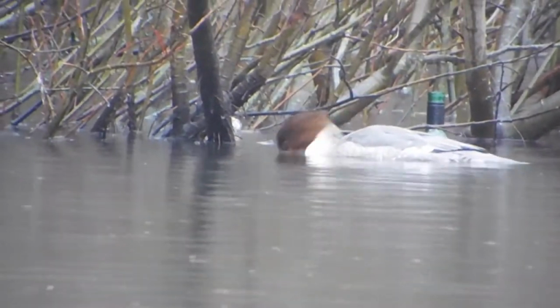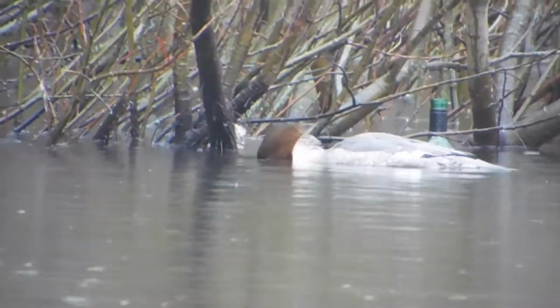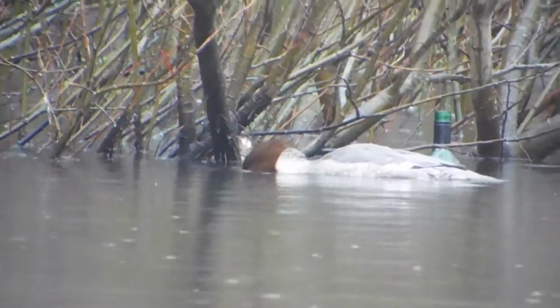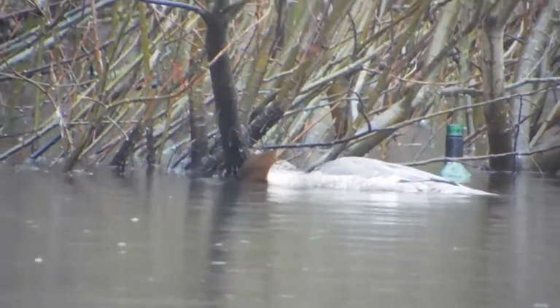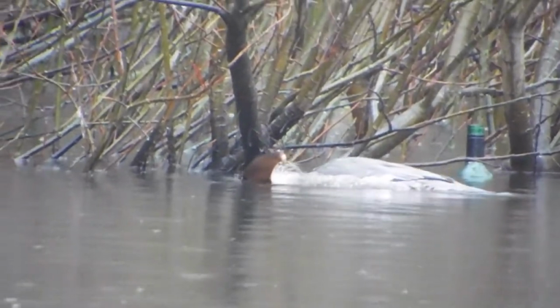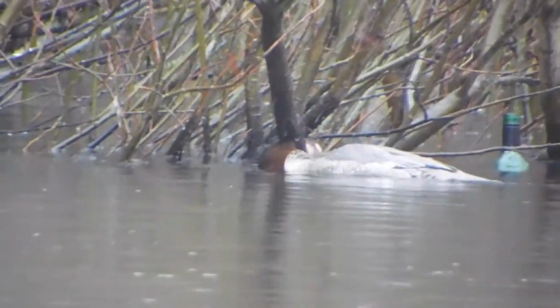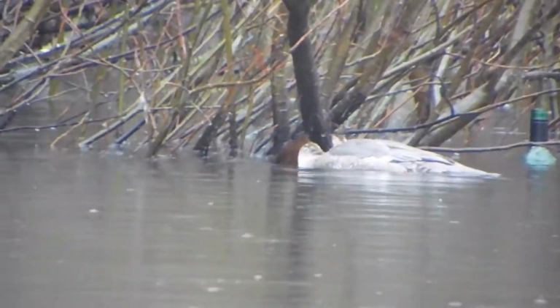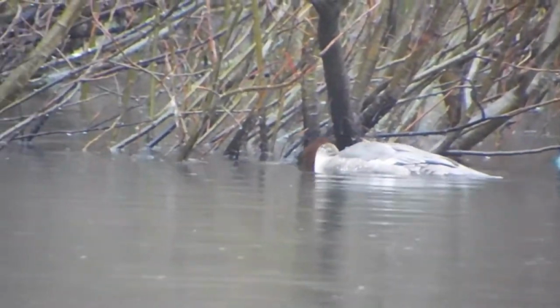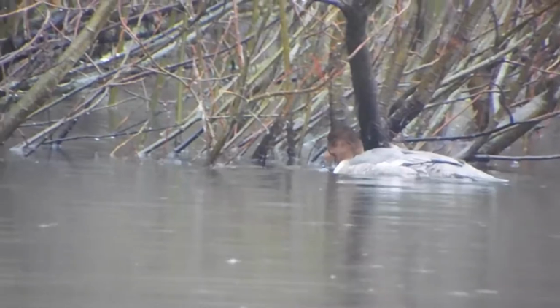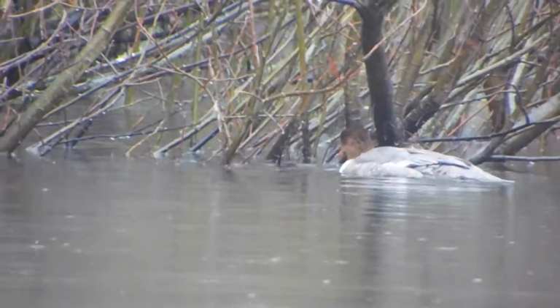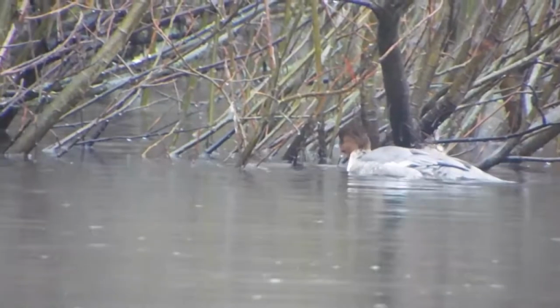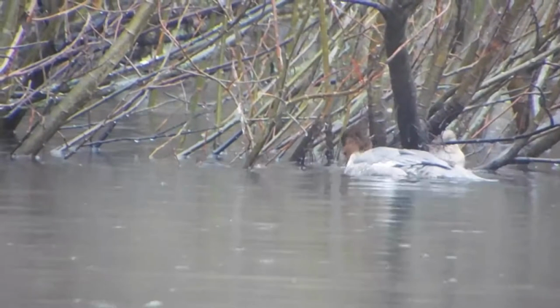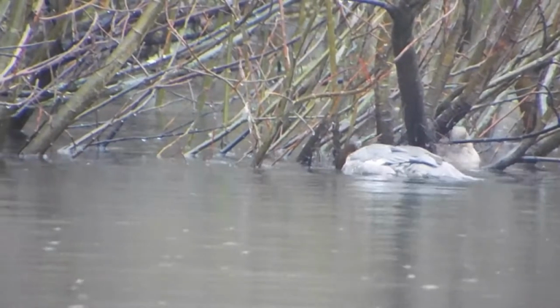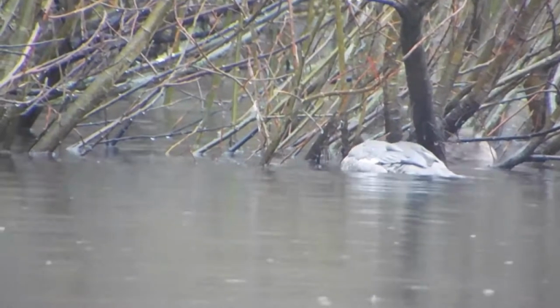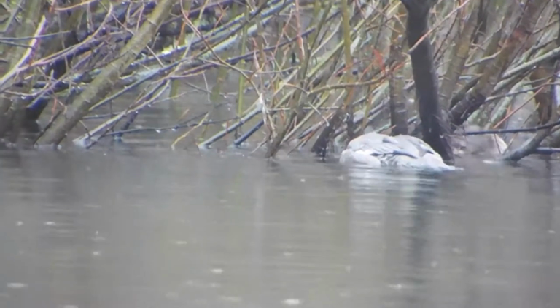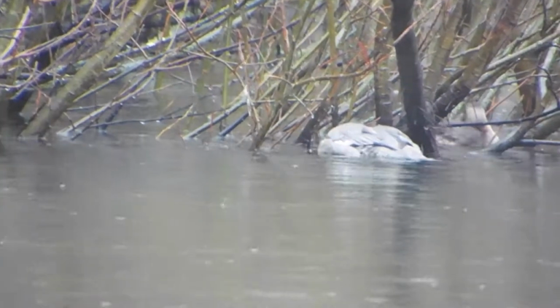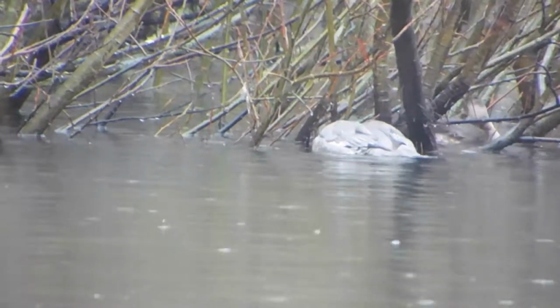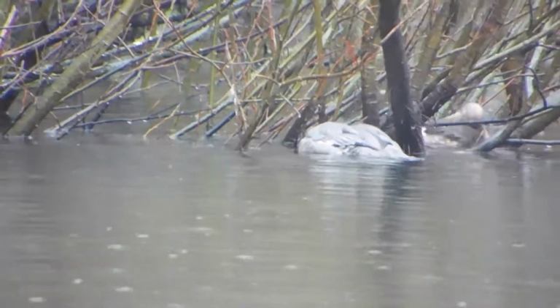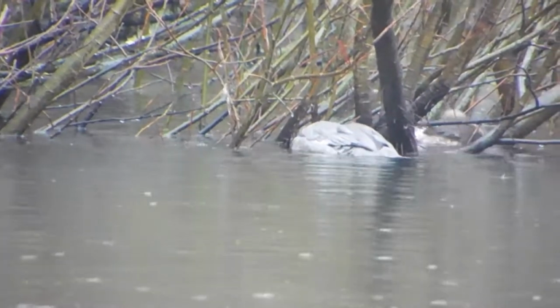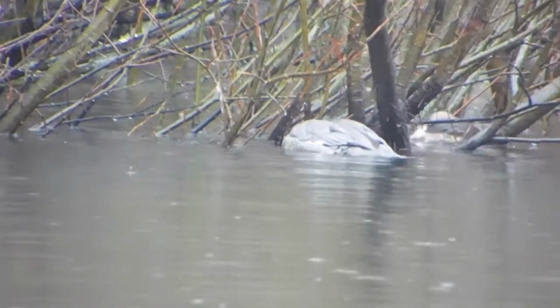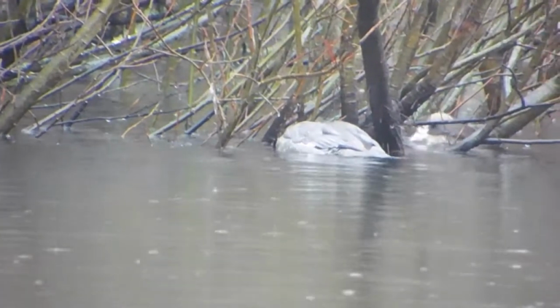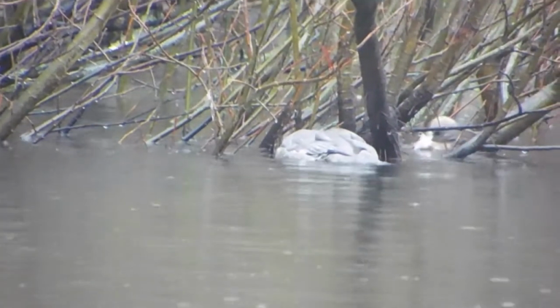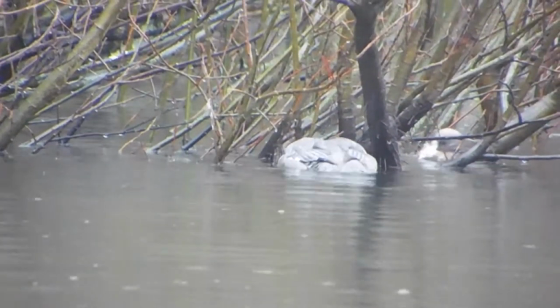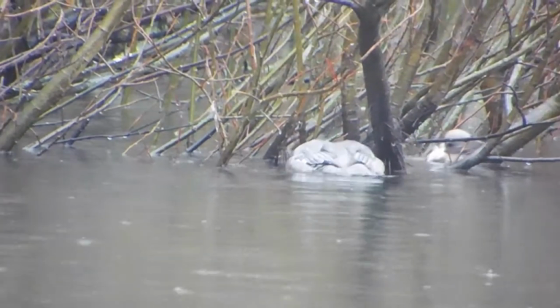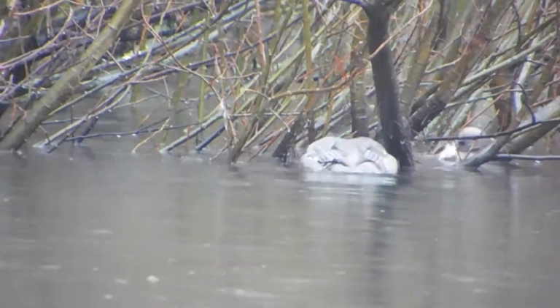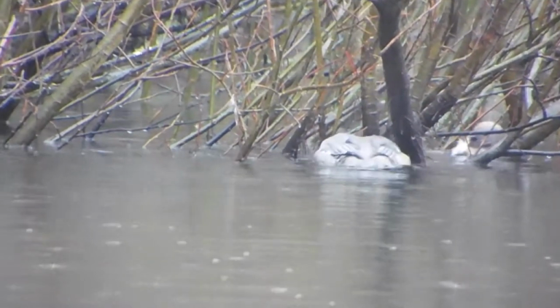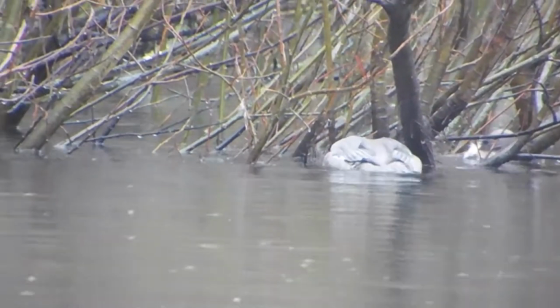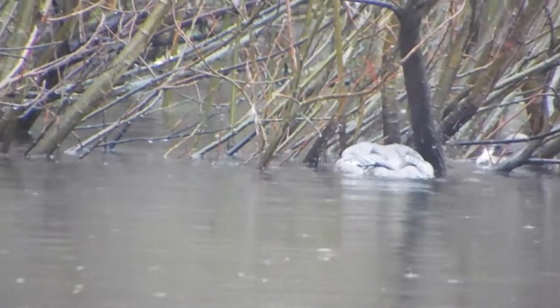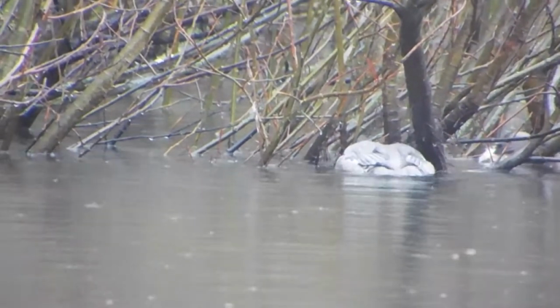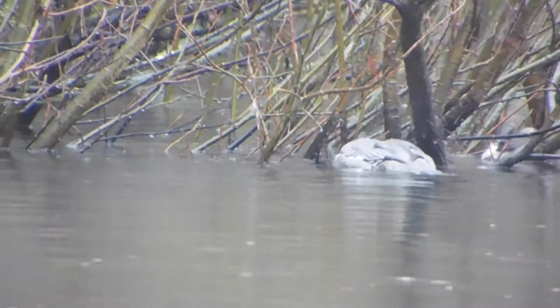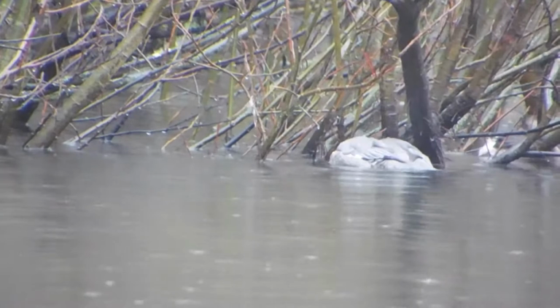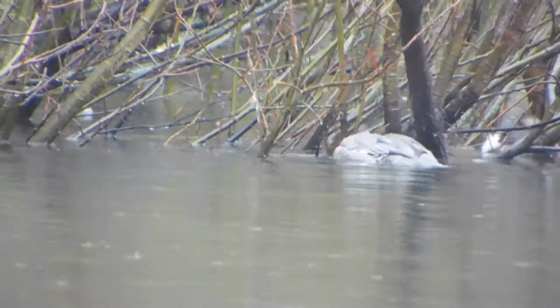They mainly feed on fish. They hunt by dipping their head under water before diving to catch their prey.